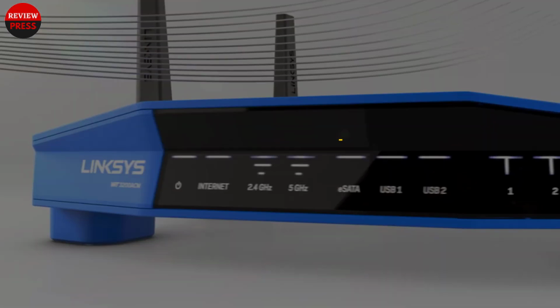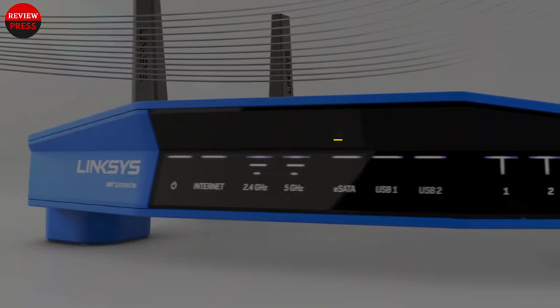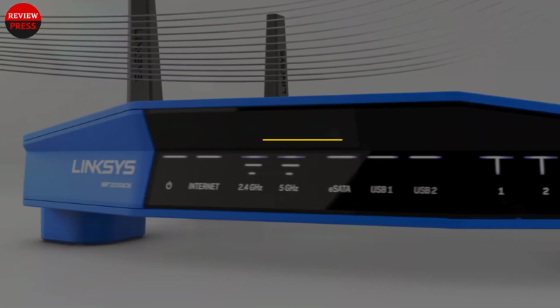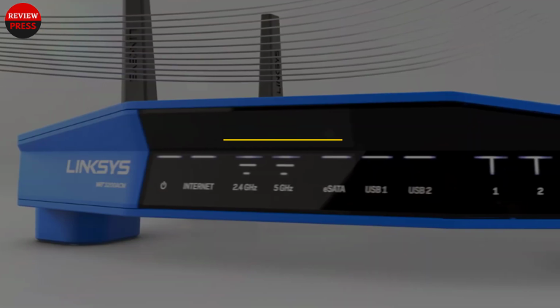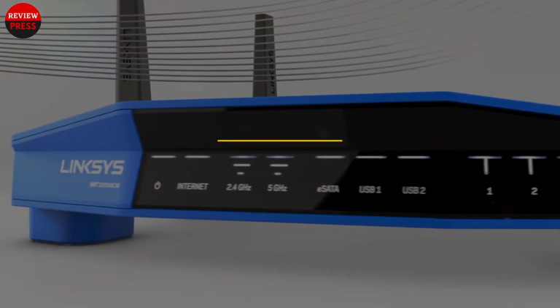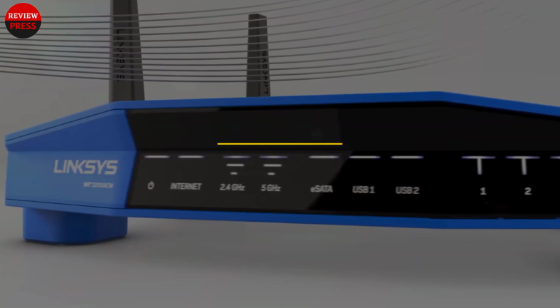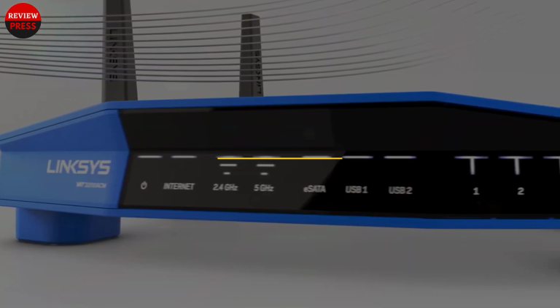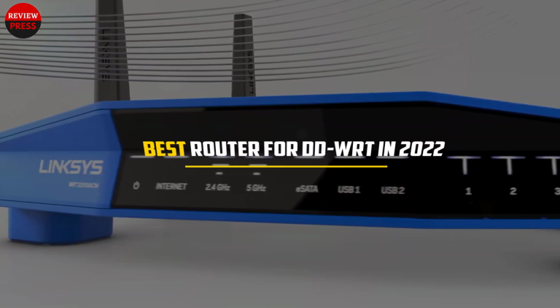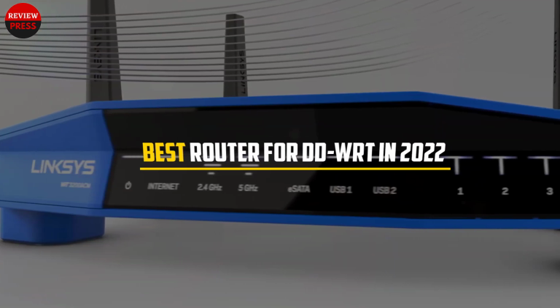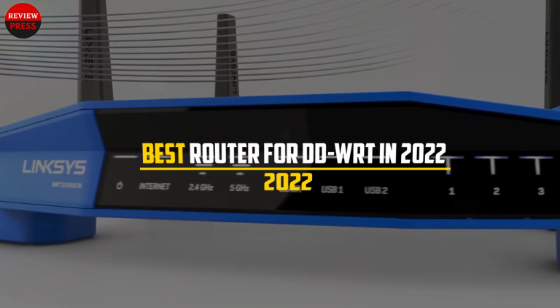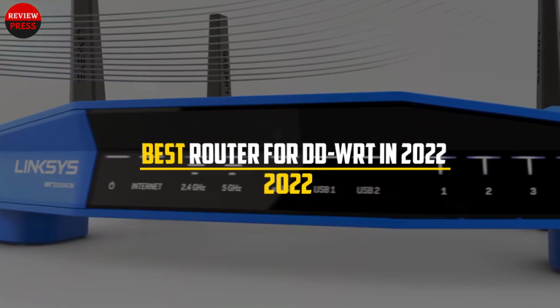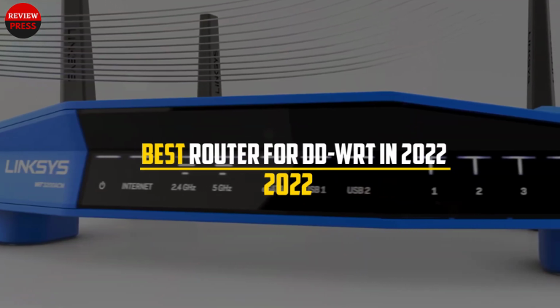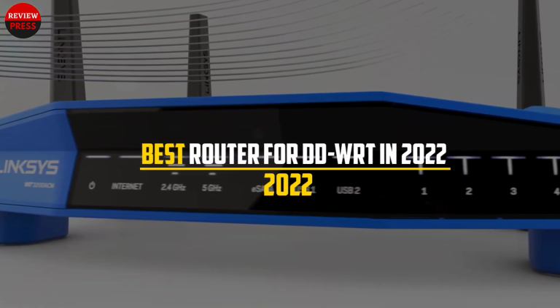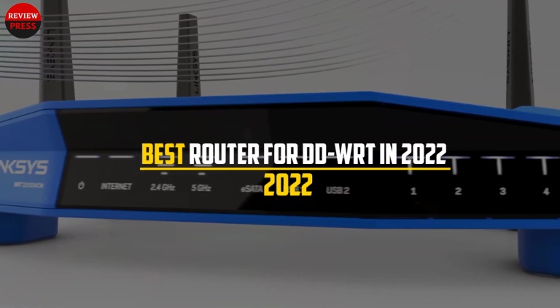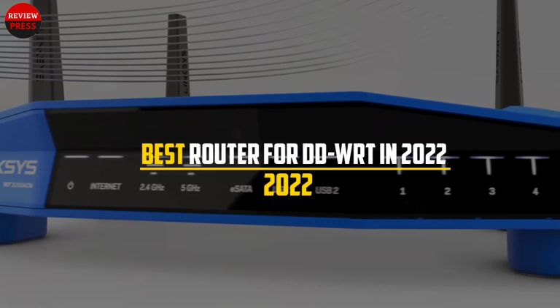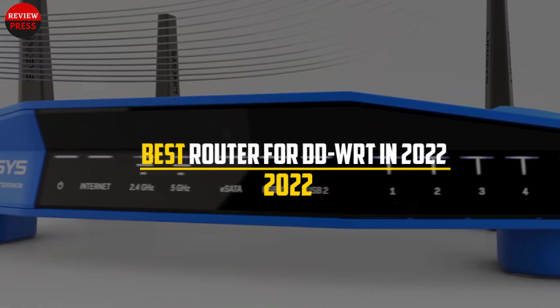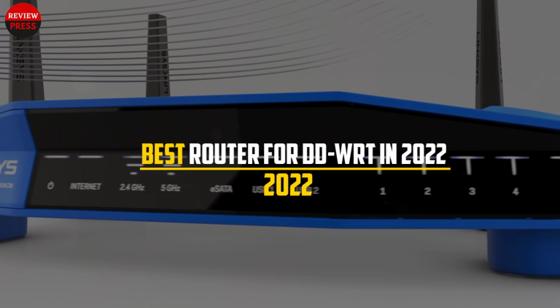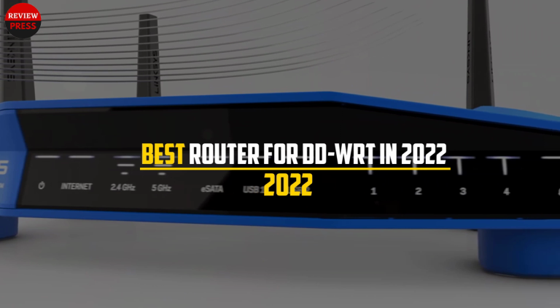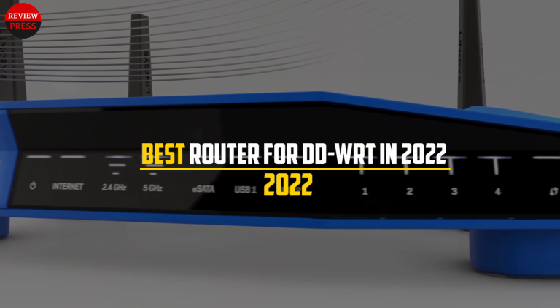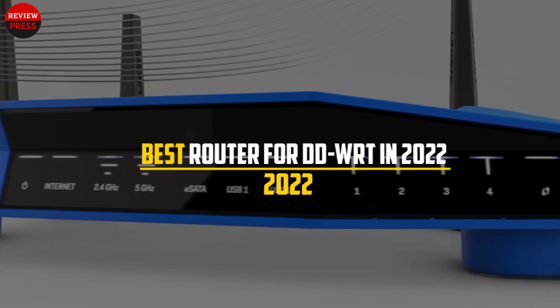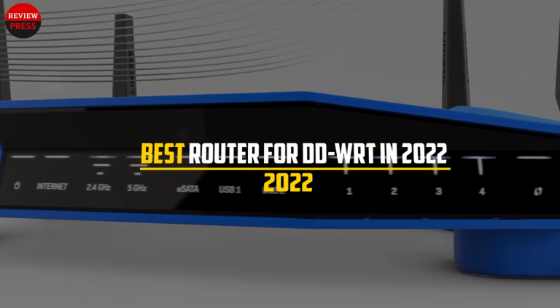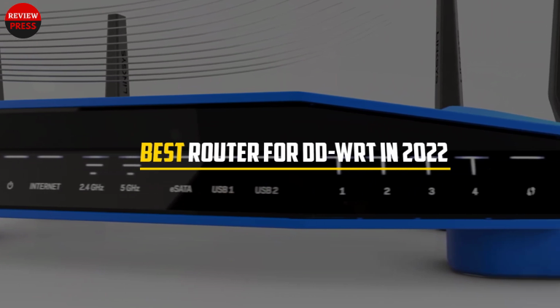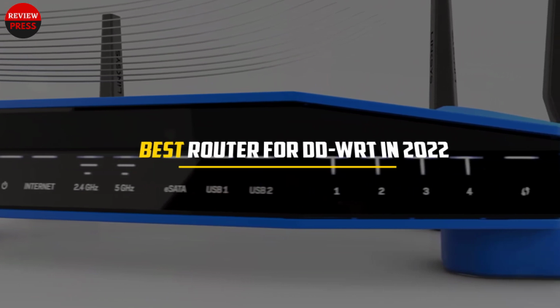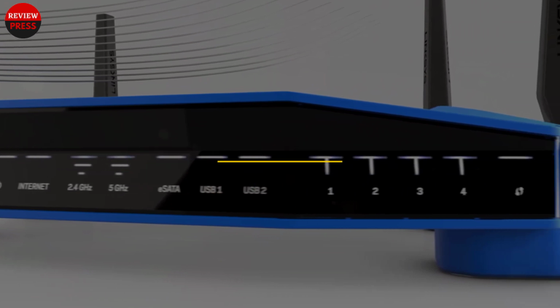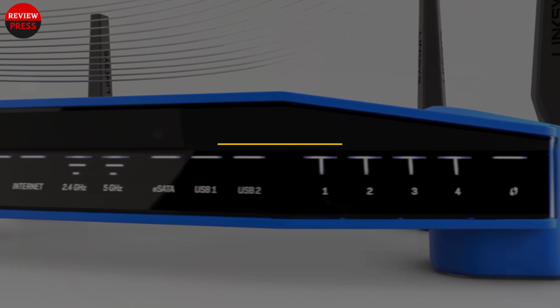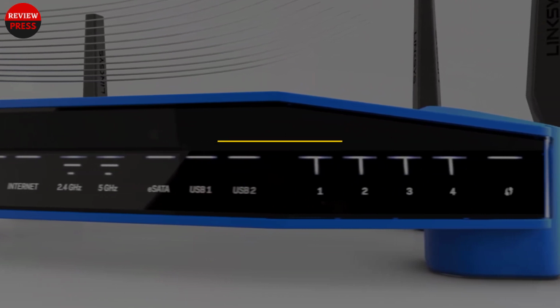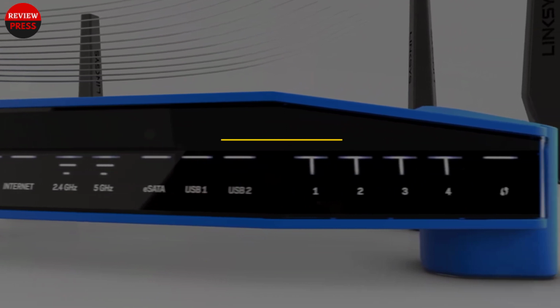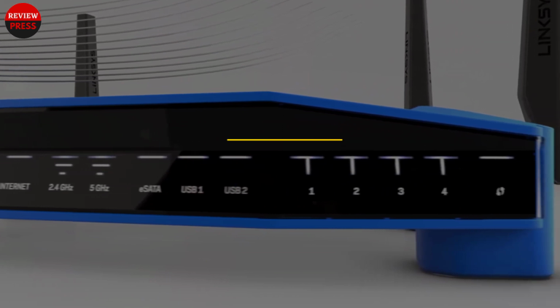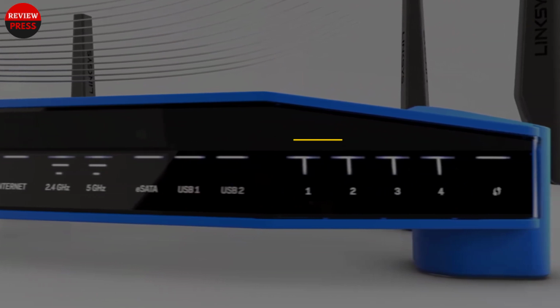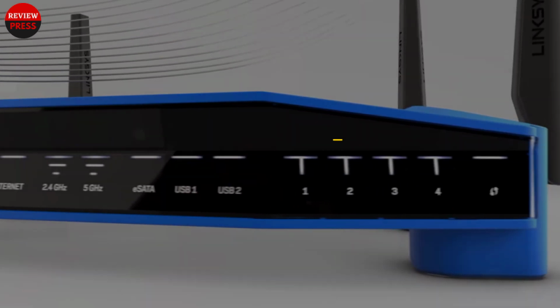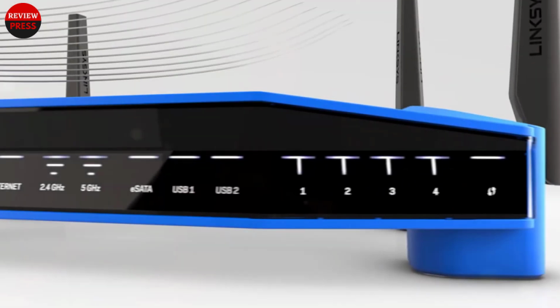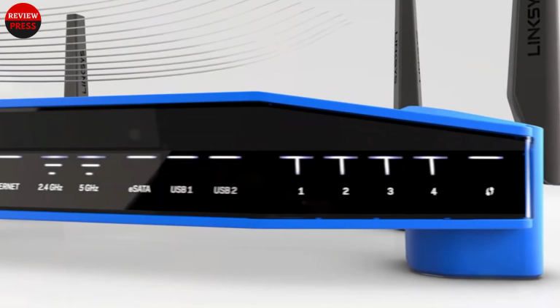In this video, we will discuss the best router for DD-WRT in 2022. So let's get started.